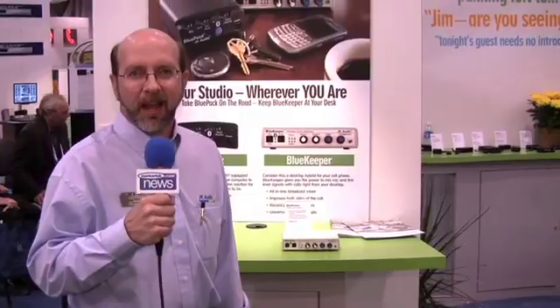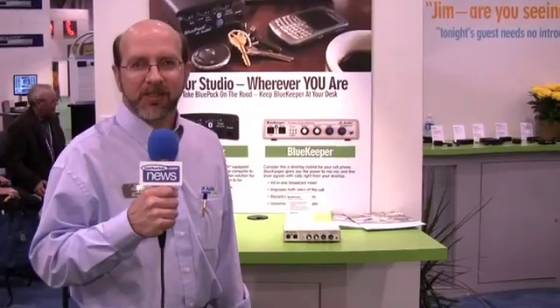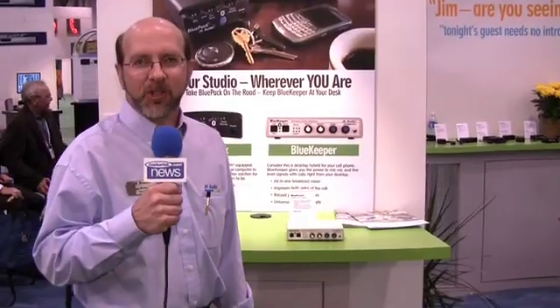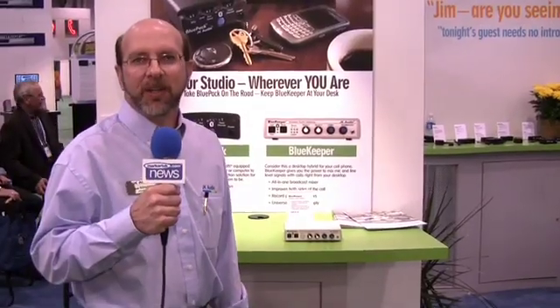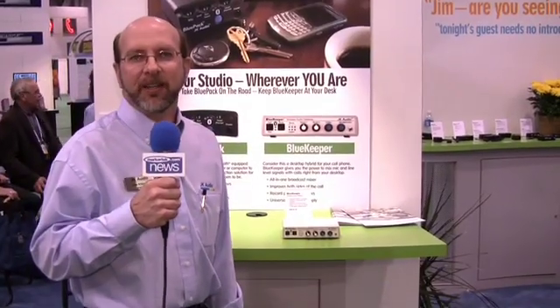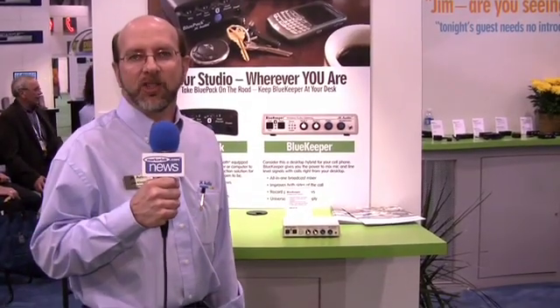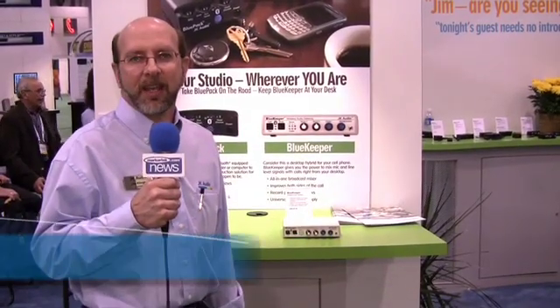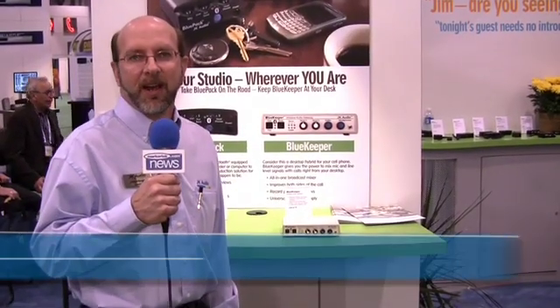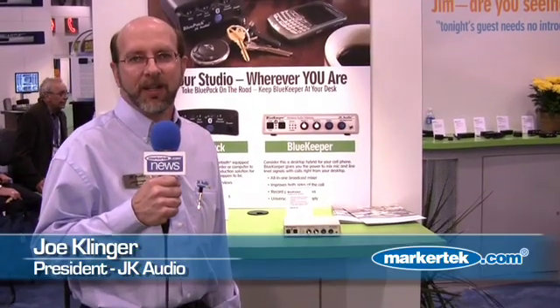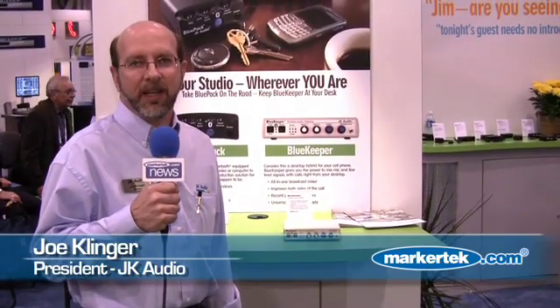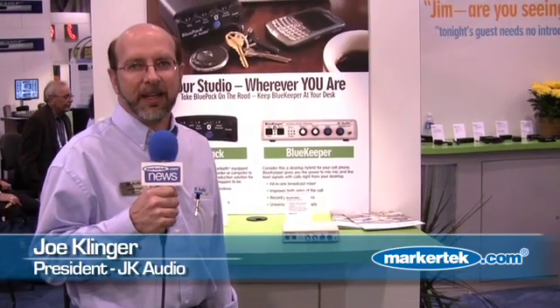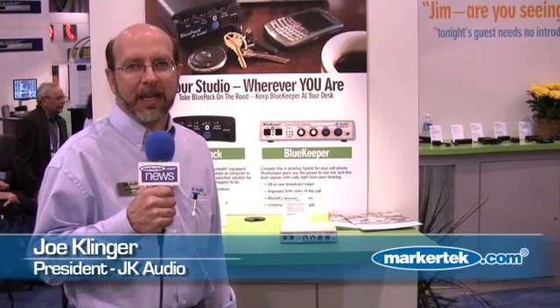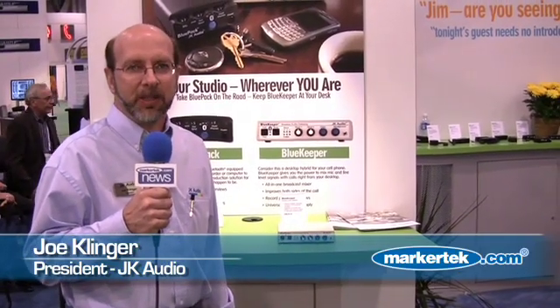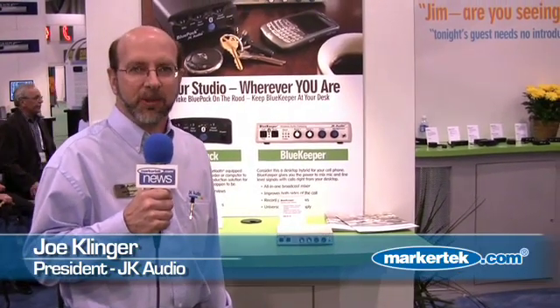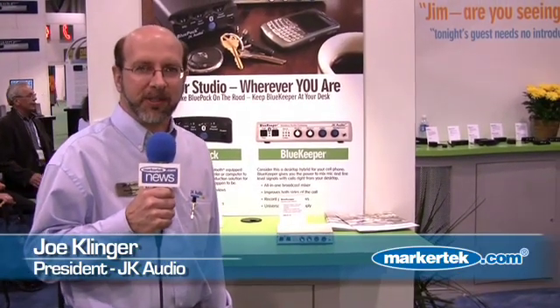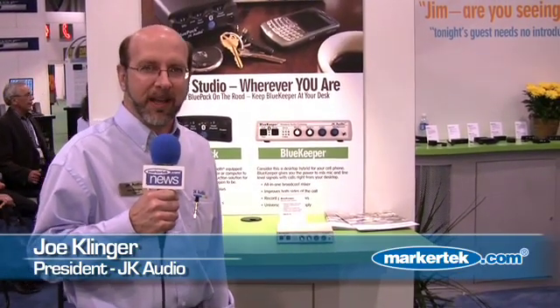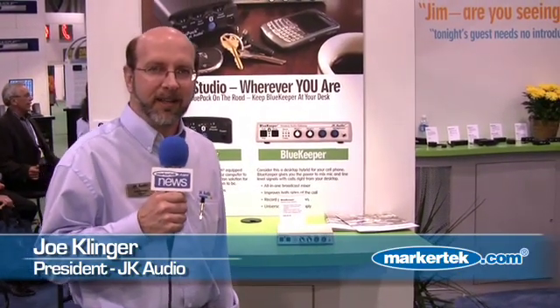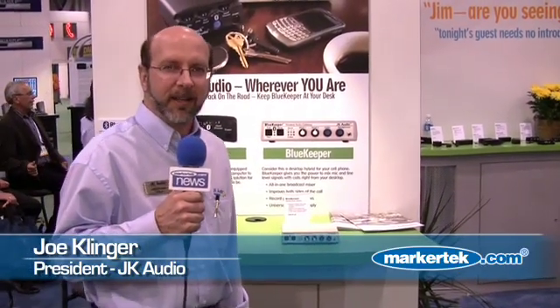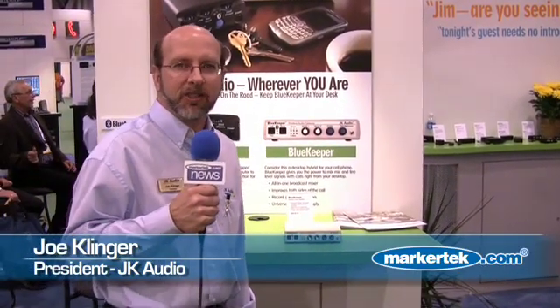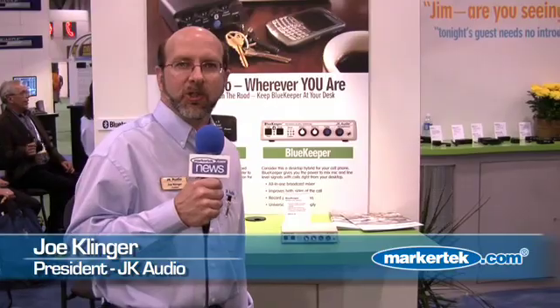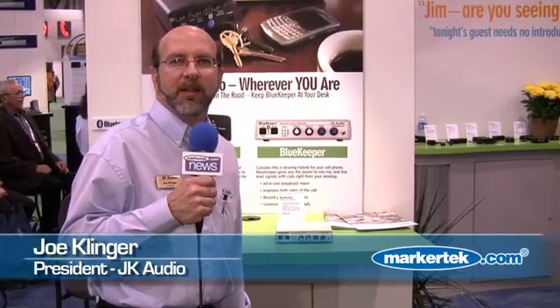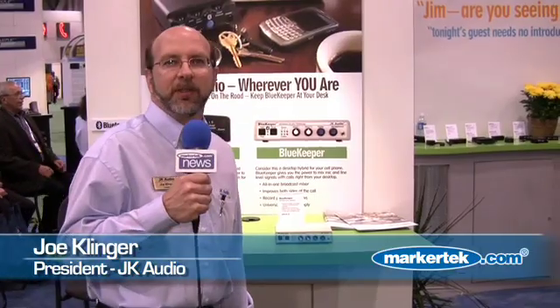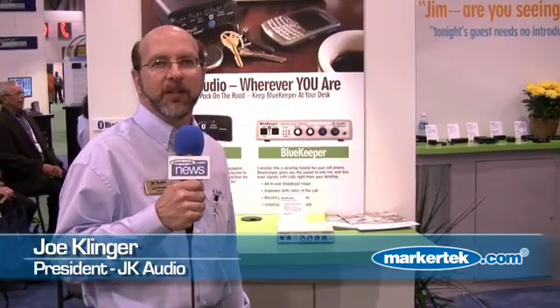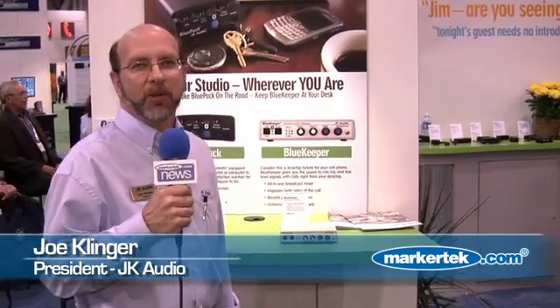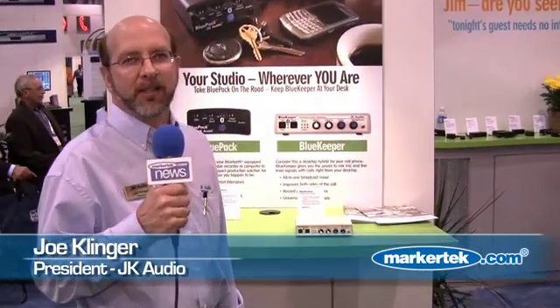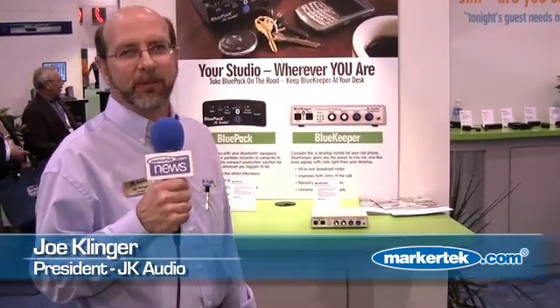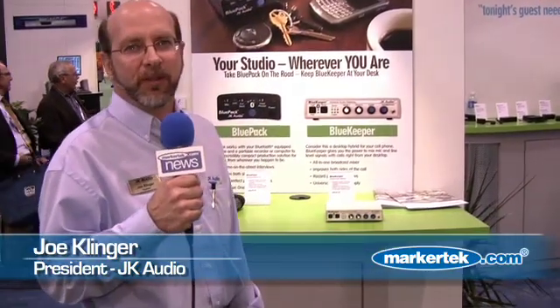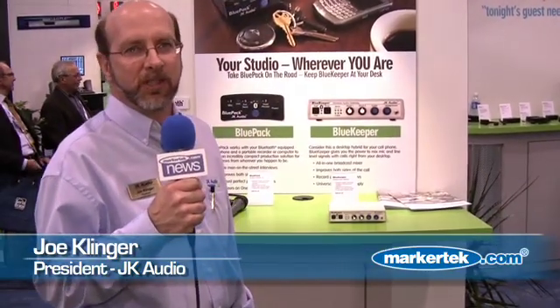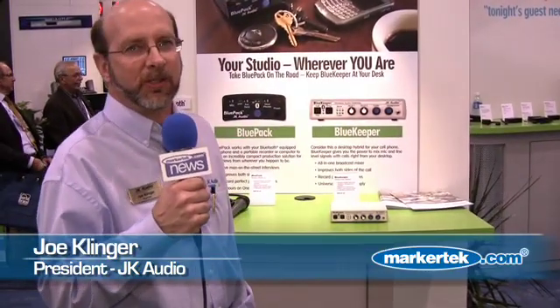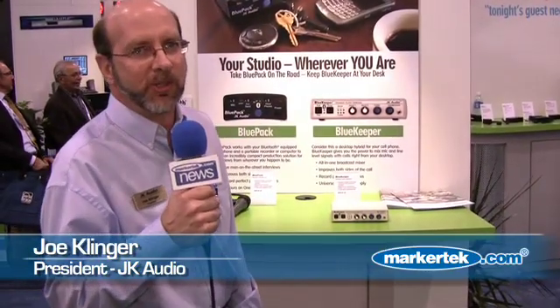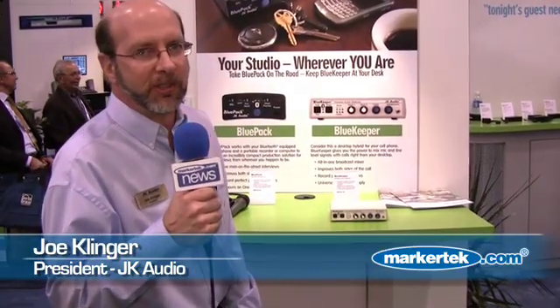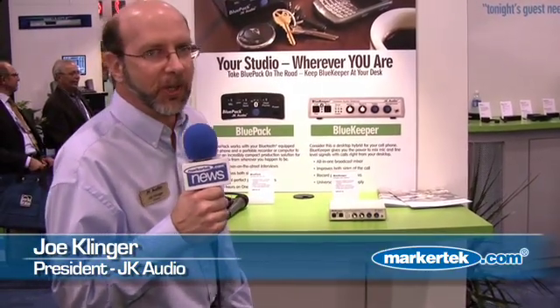This is Joe Klinger of JK Audio here at NAB 2009. I'd like to show you a couple of our new products that we've just introduced at the show.